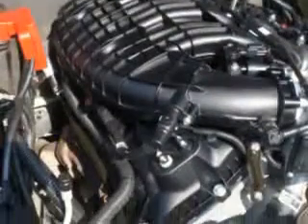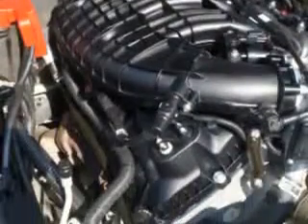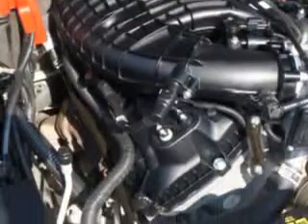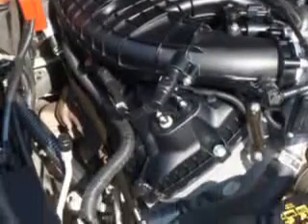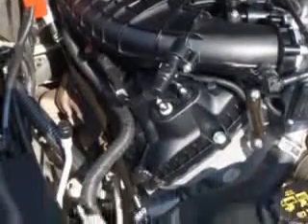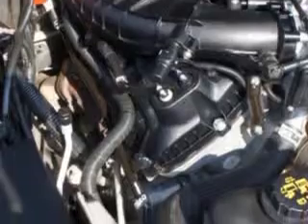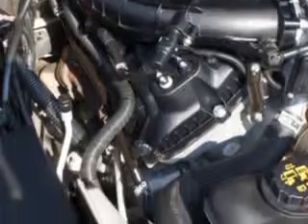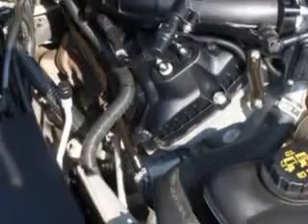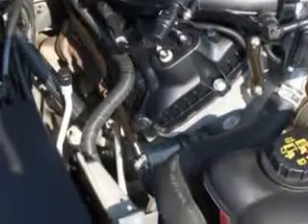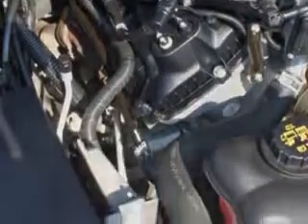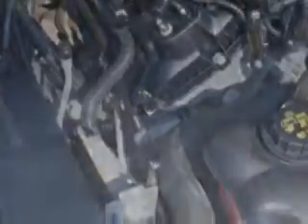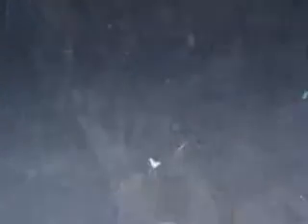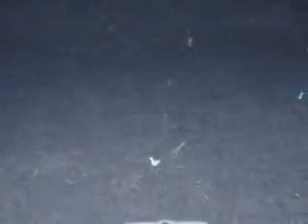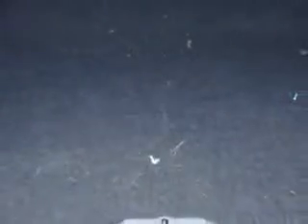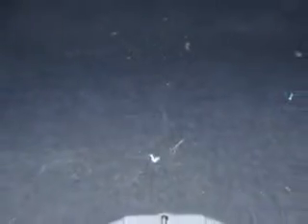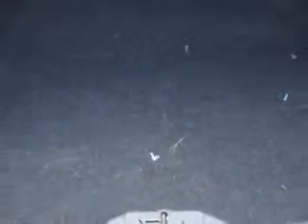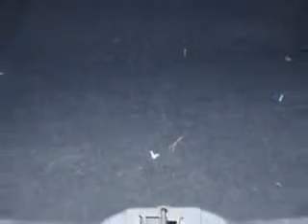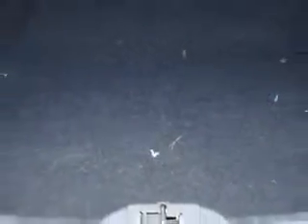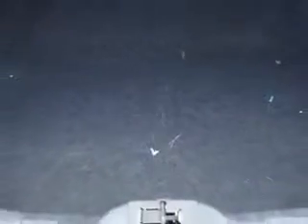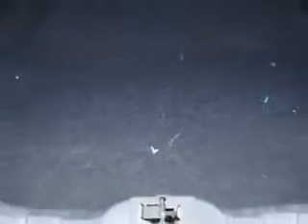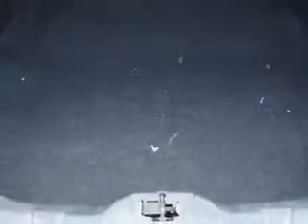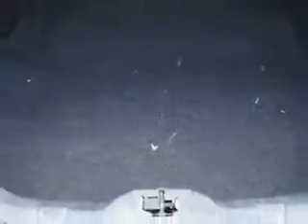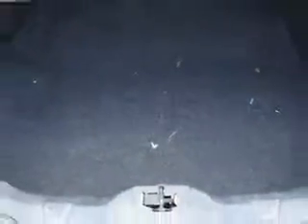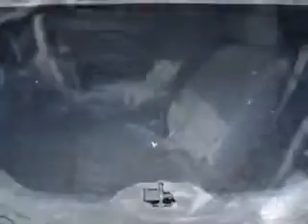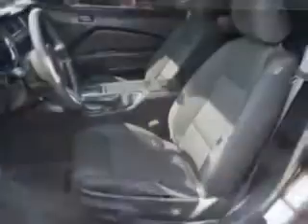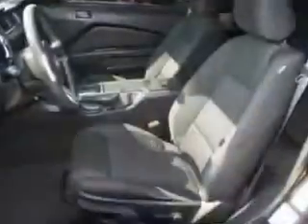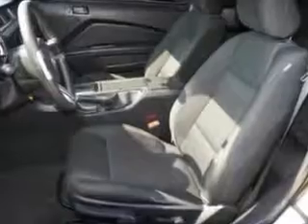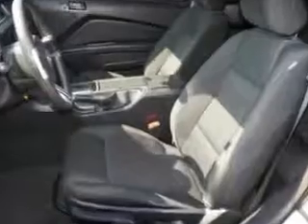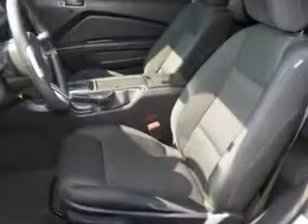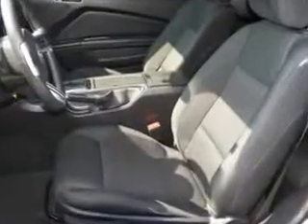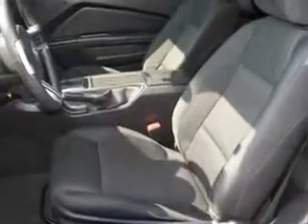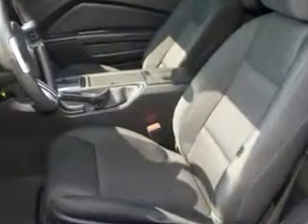Enjoy the drive and have peace of mind in this 2013 Ford Mustang. See us at Riverside Autoplex of Muscogee today.